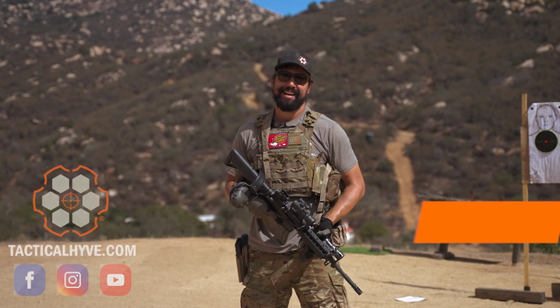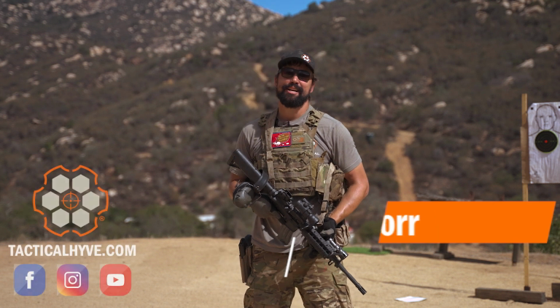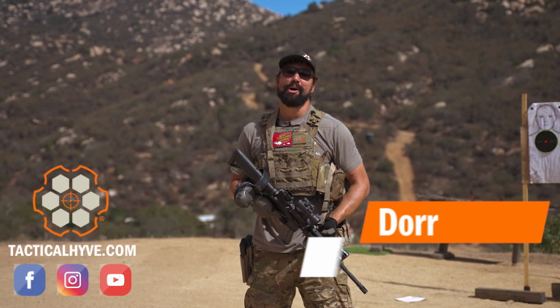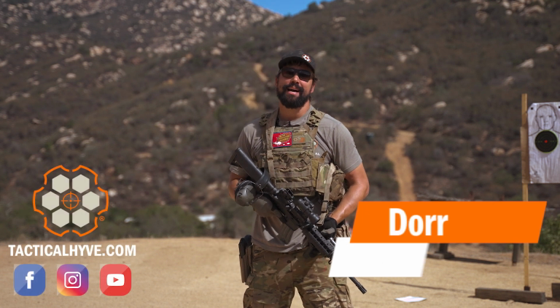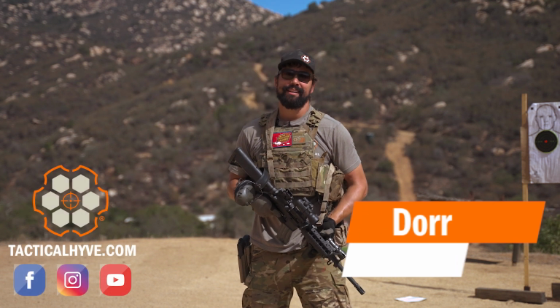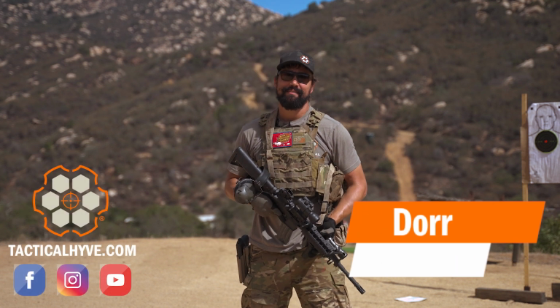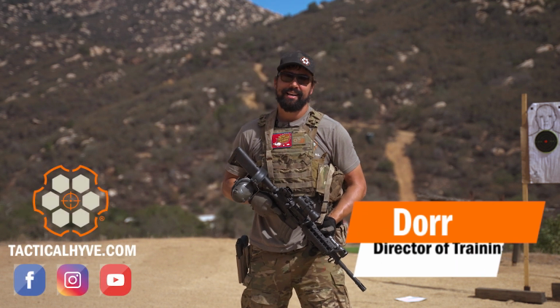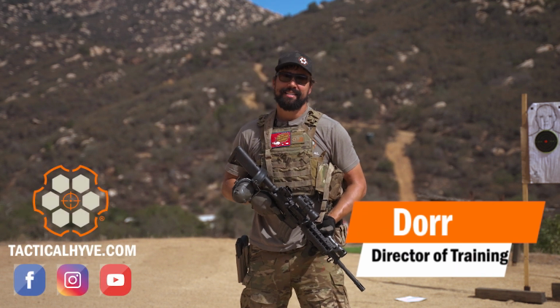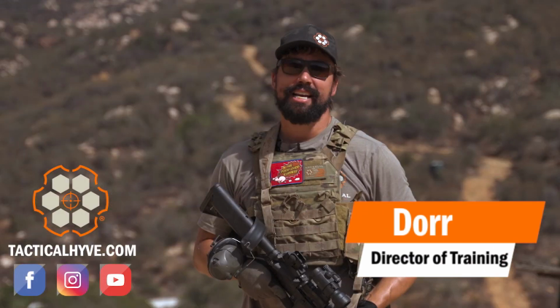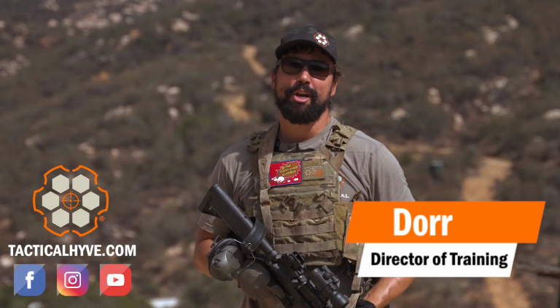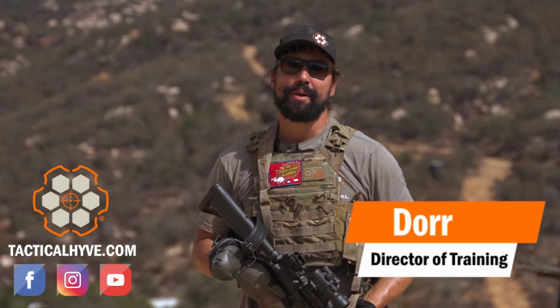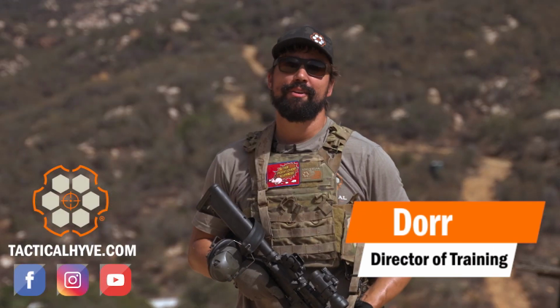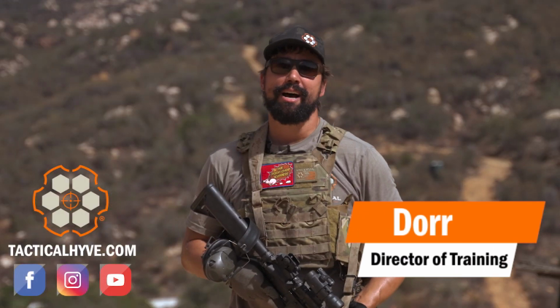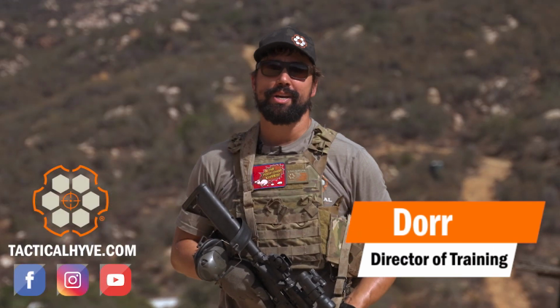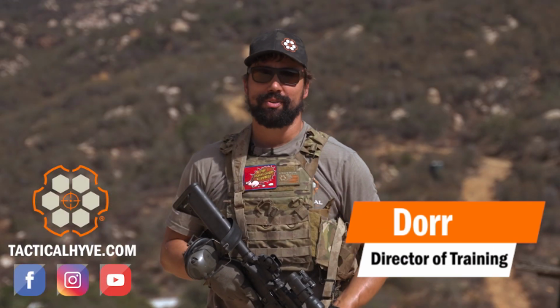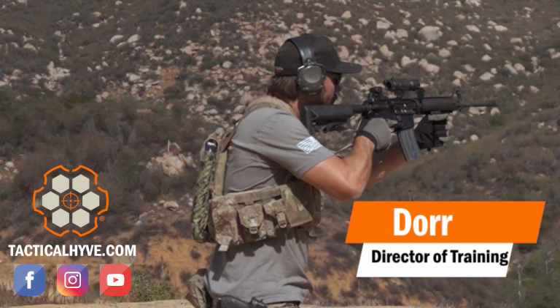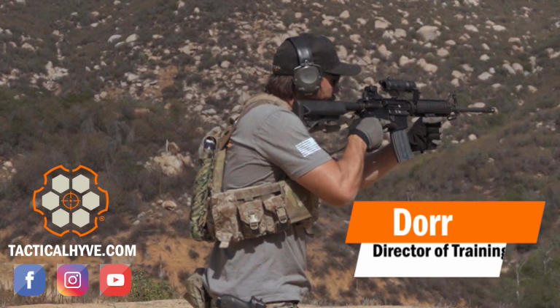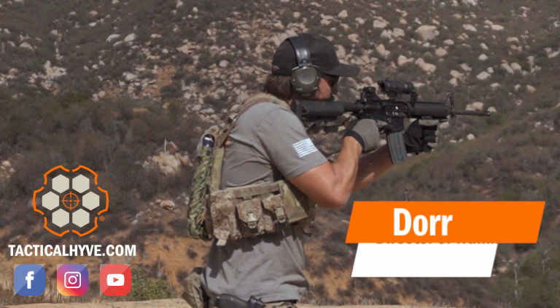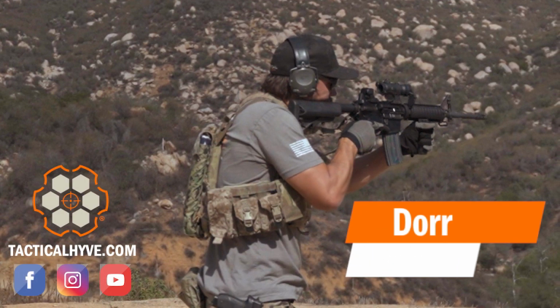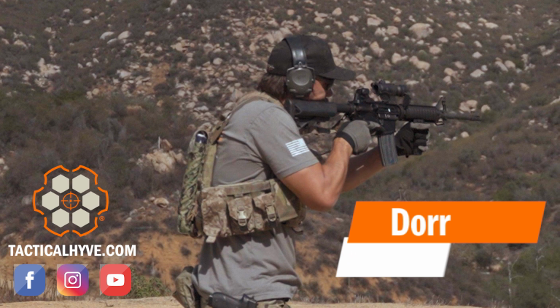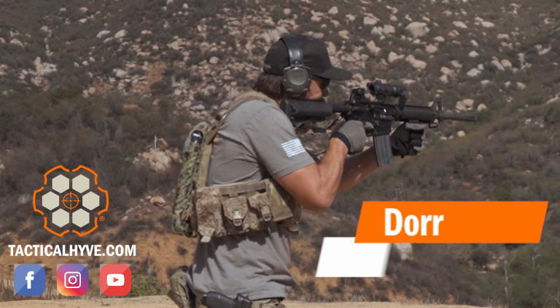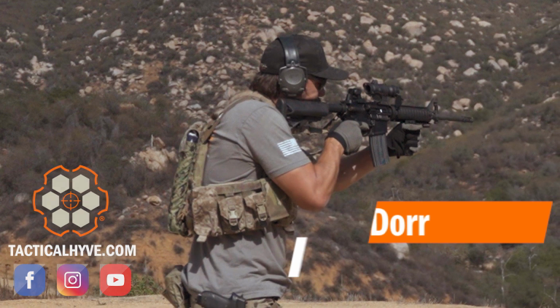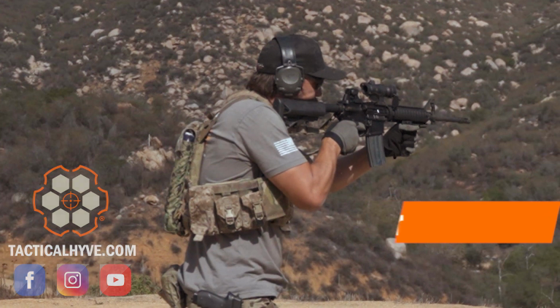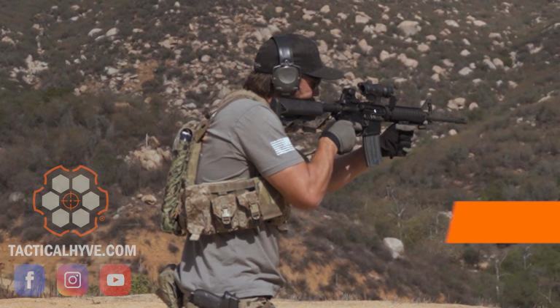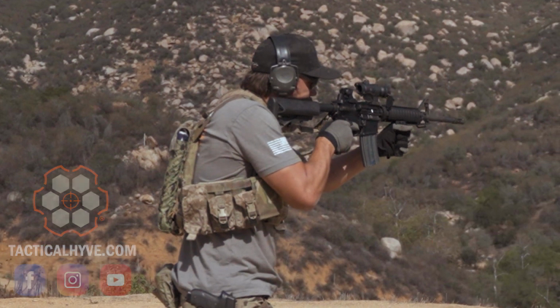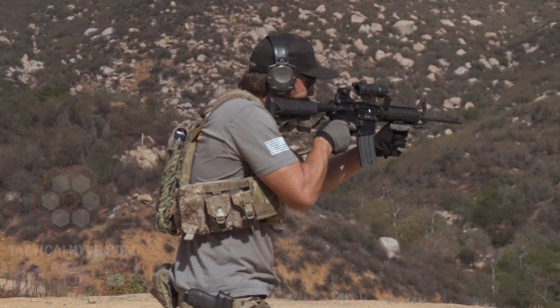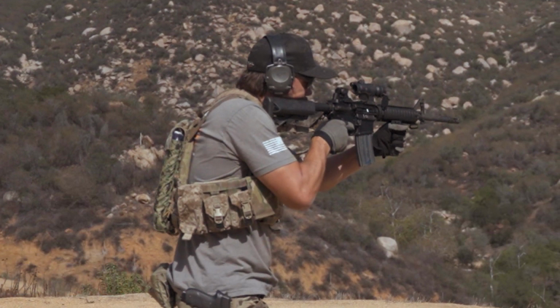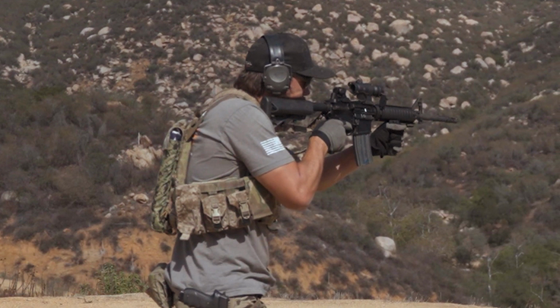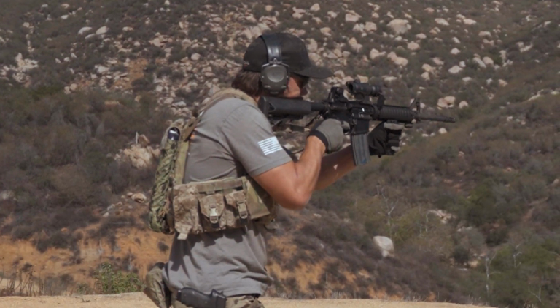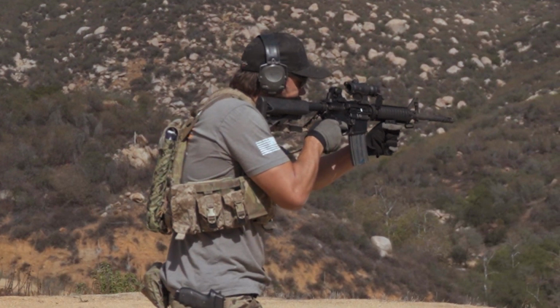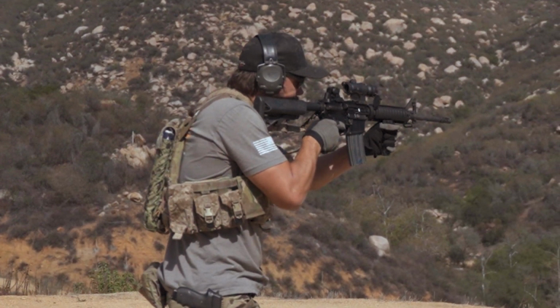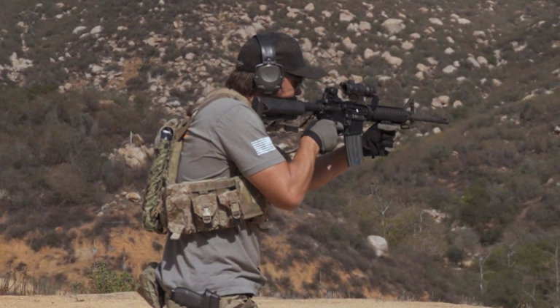Hey, it's Dora with Tactical Hive. In today's video, we'll be covering the house test drill. This is a classic drill designed to warm up before going into the house to conduct clearance.